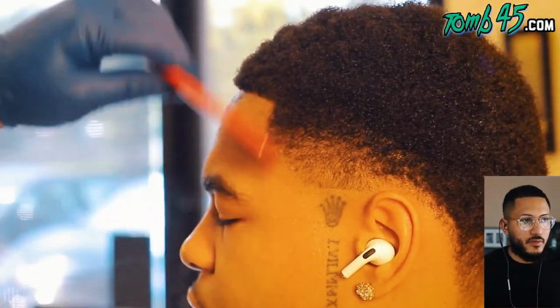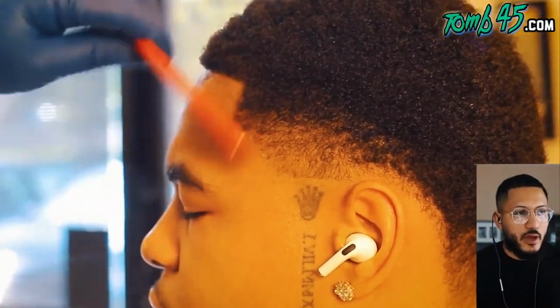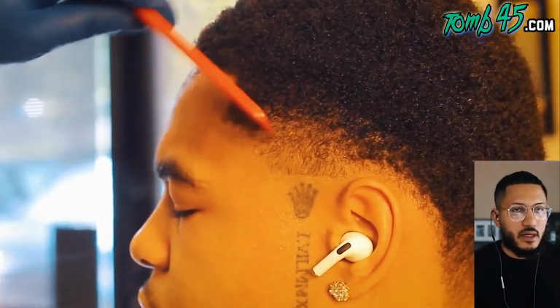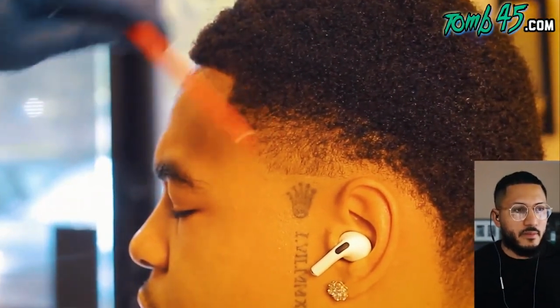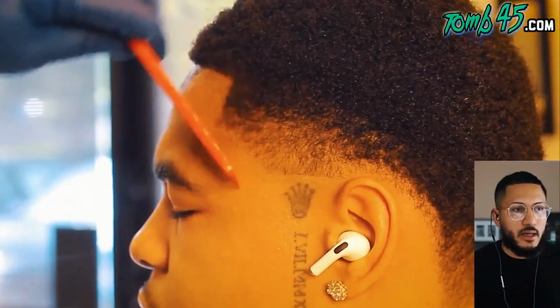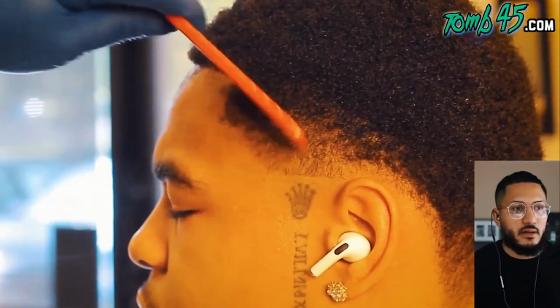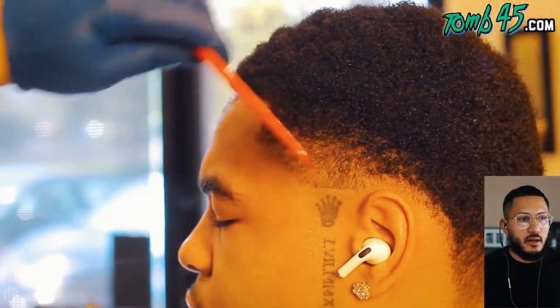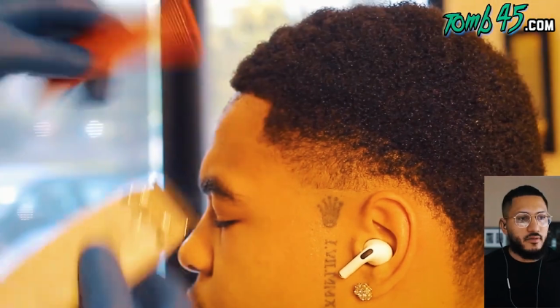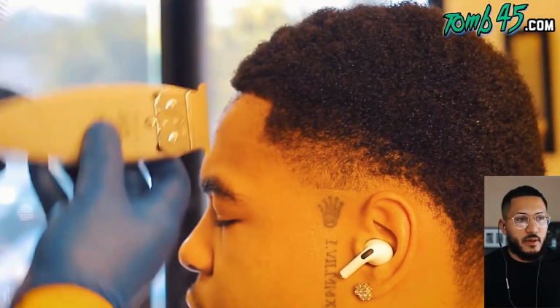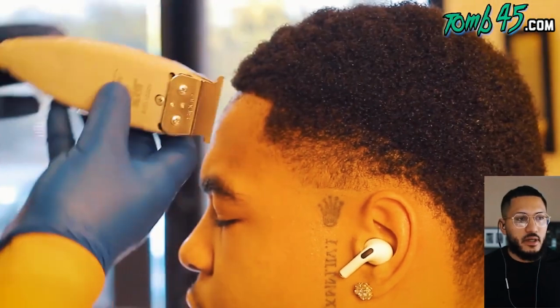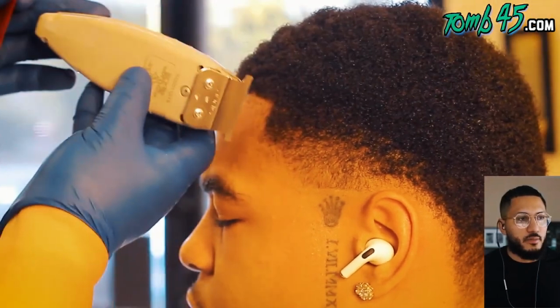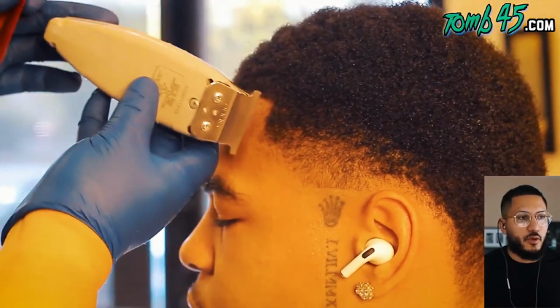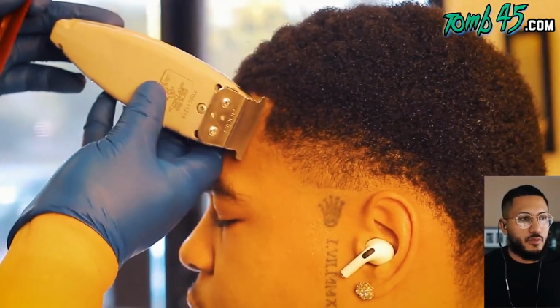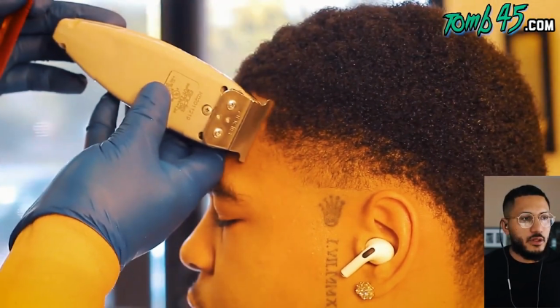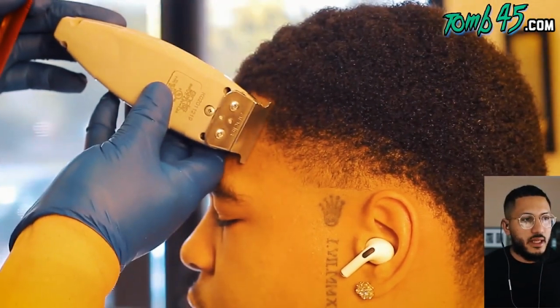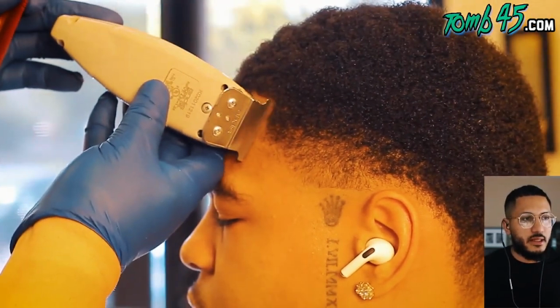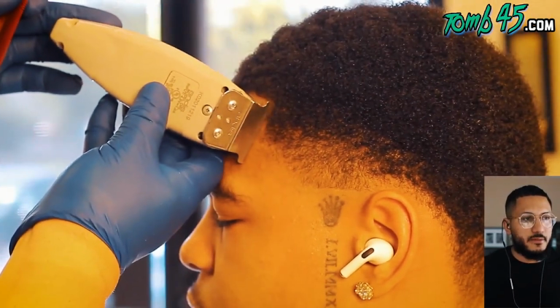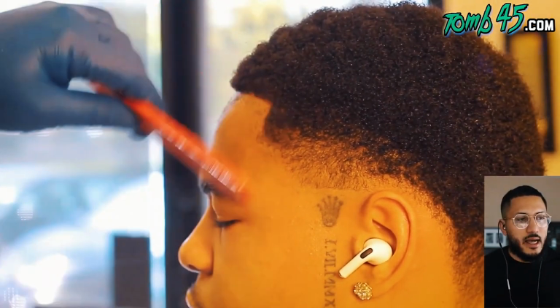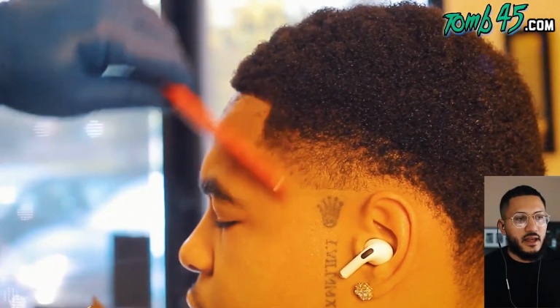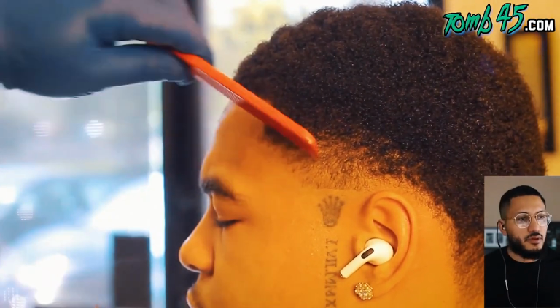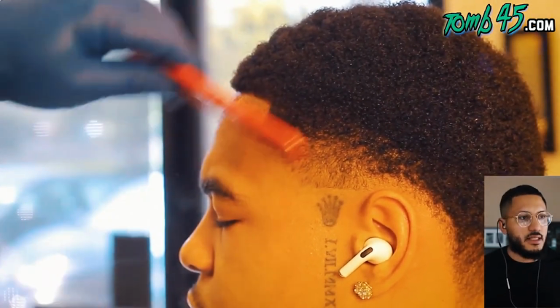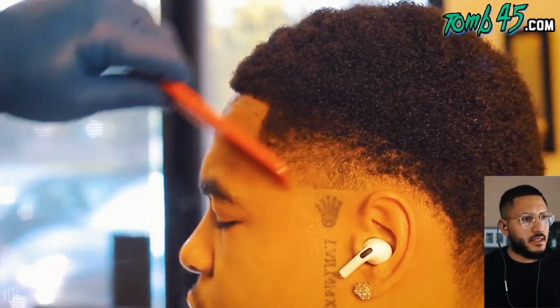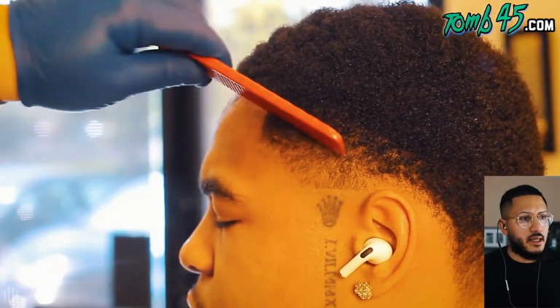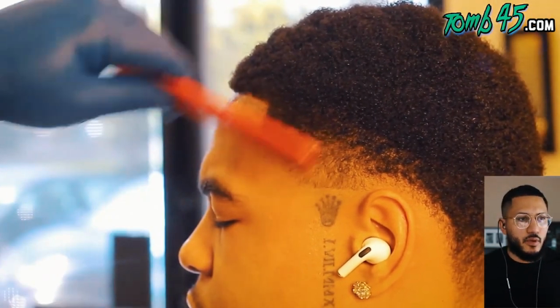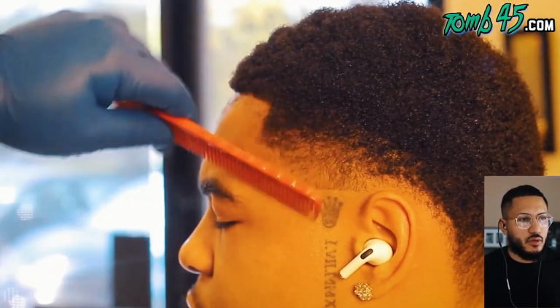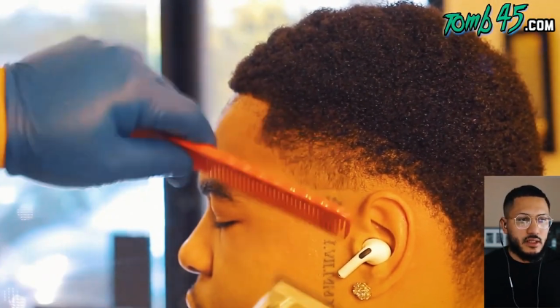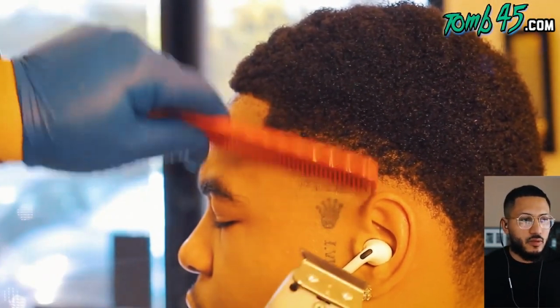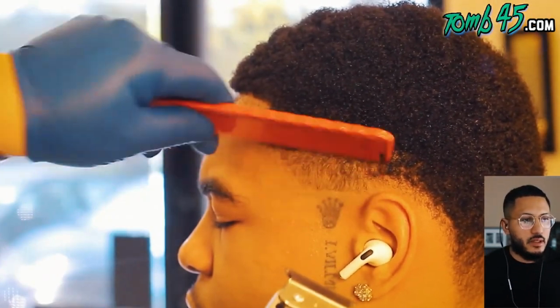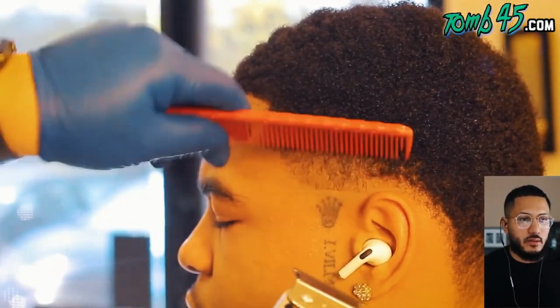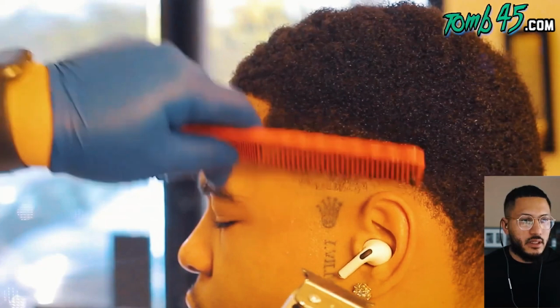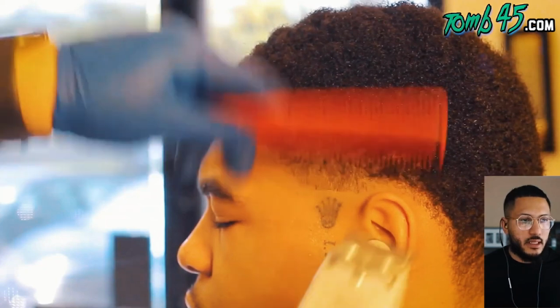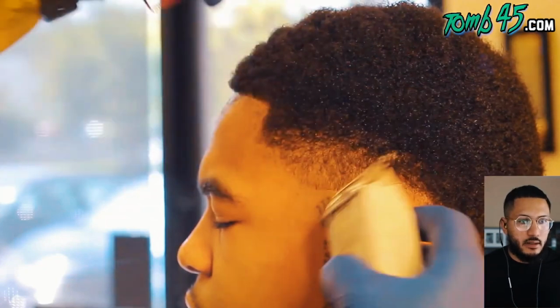Frame the cut, man - frame the cut before you put the blend in. I definitely use that technique every once in a while, it's a great technique.